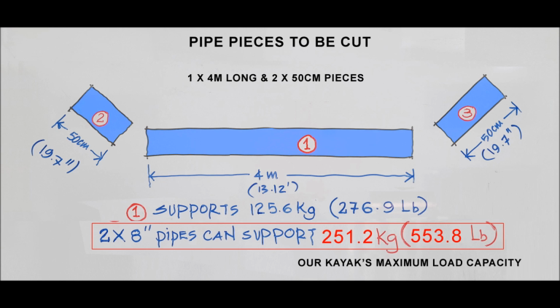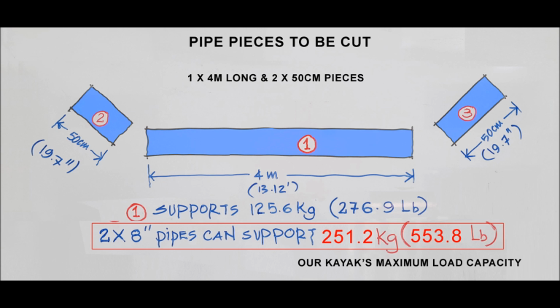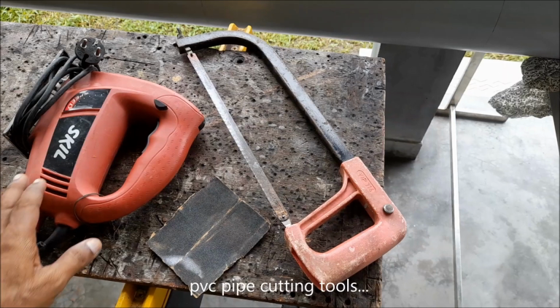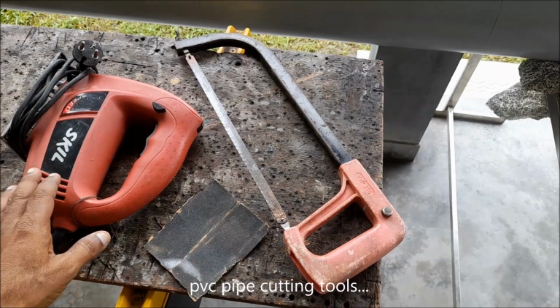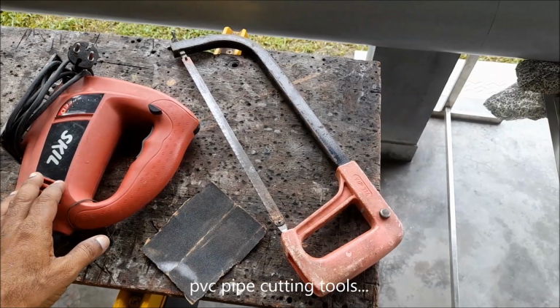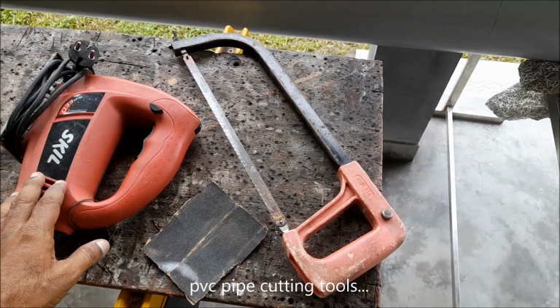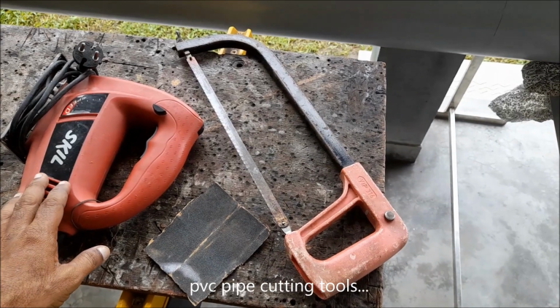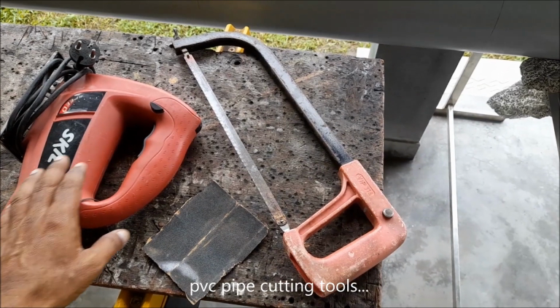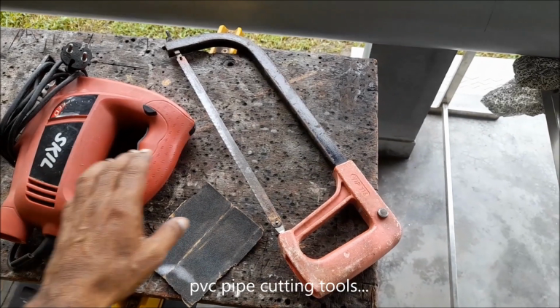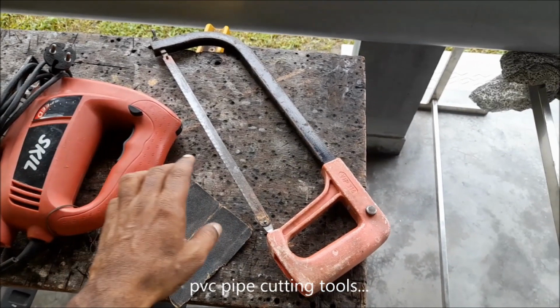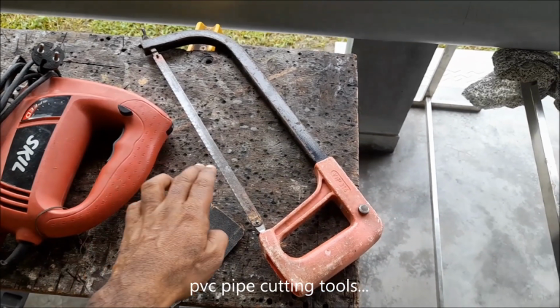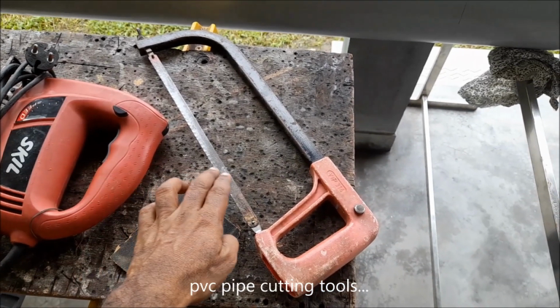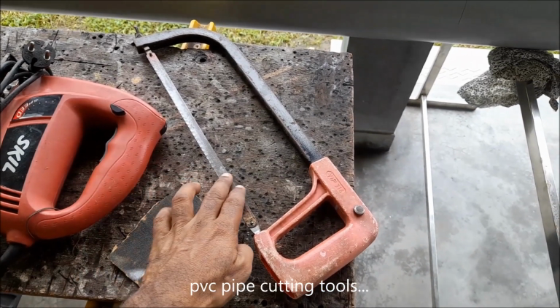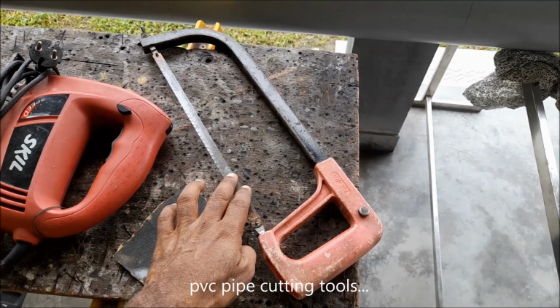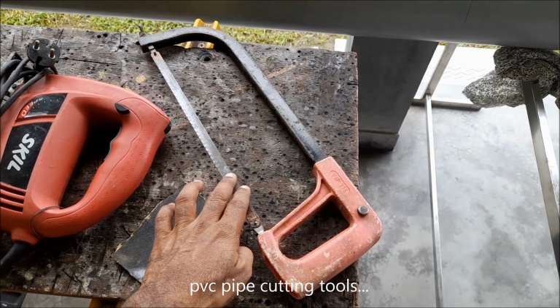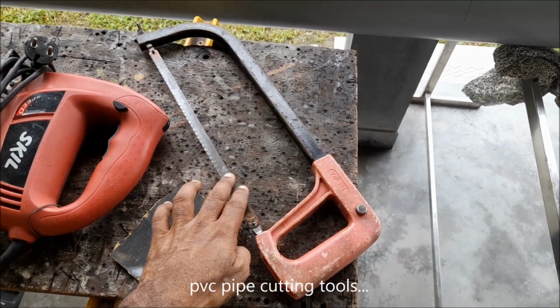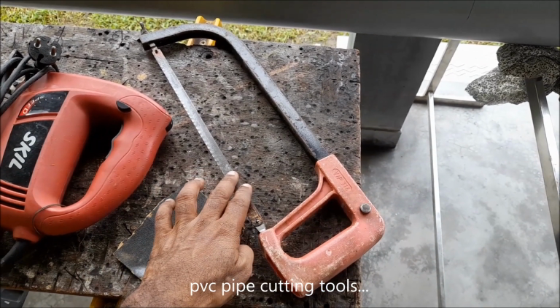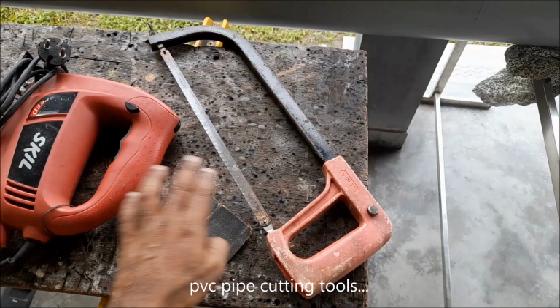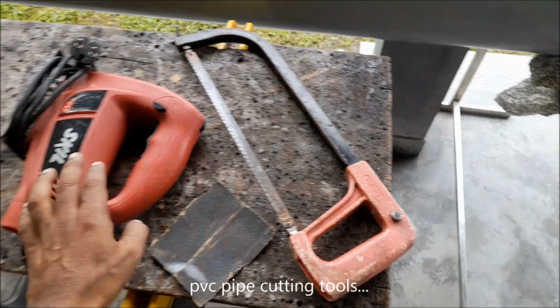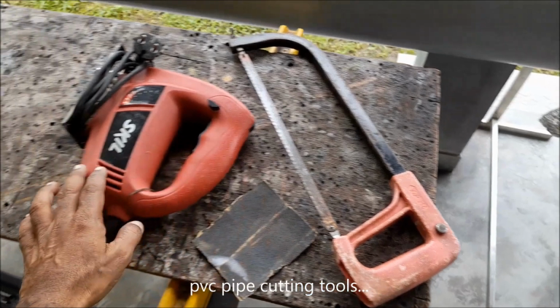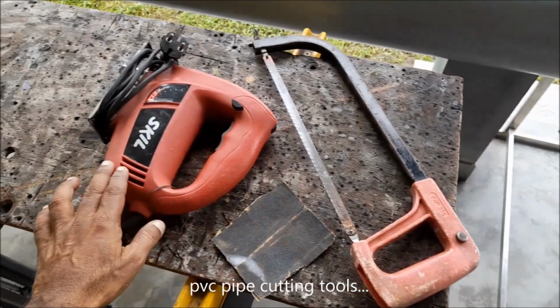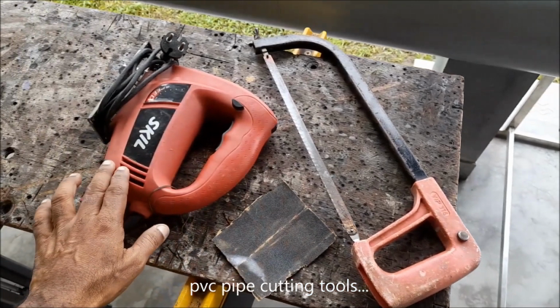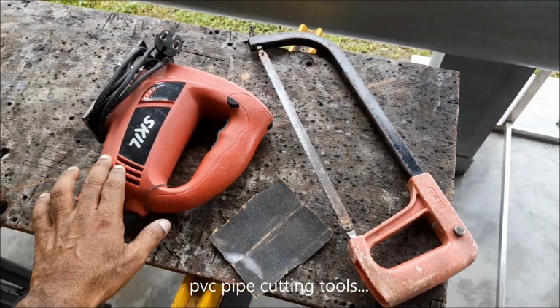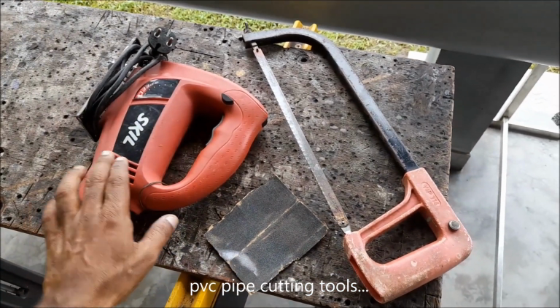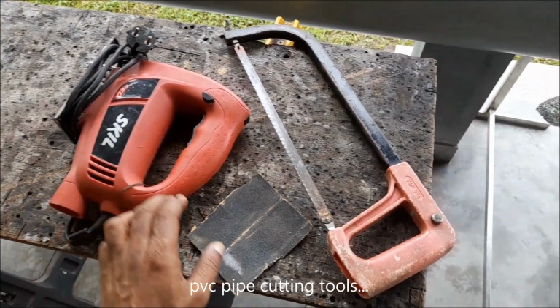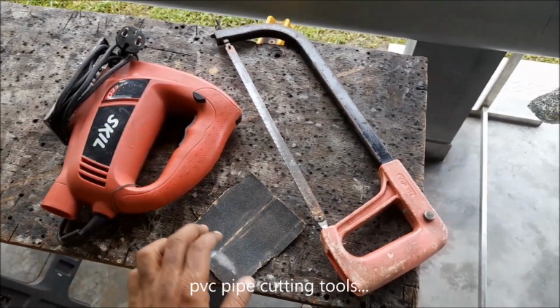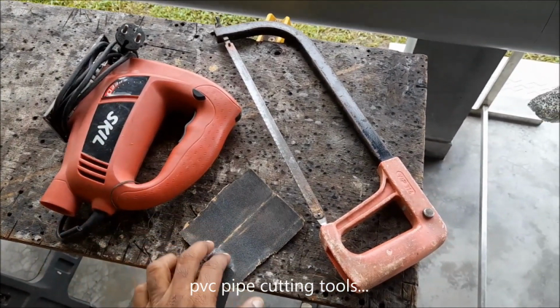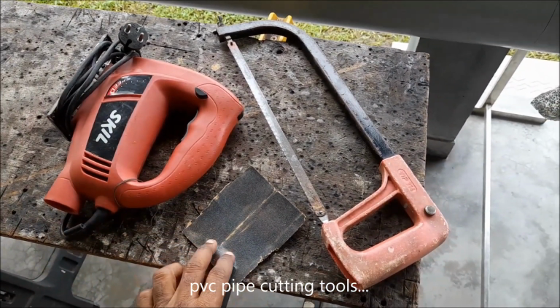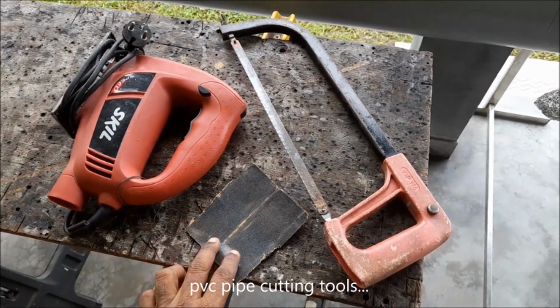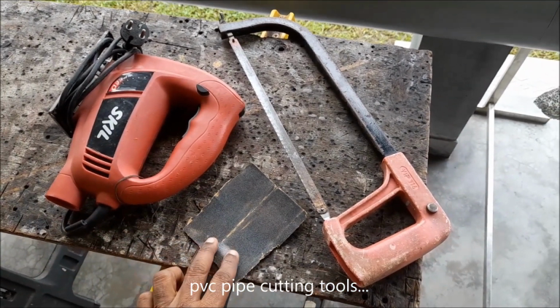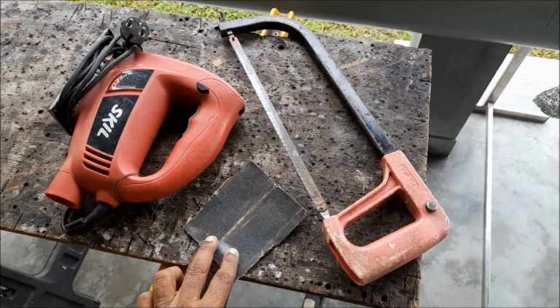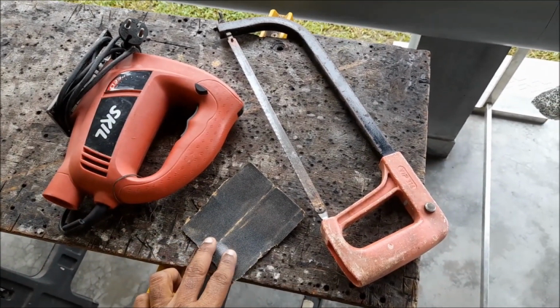For cutting the PVC pipes, we need a simple hacksaw, a jigsaw, and a piece of sandpaper.